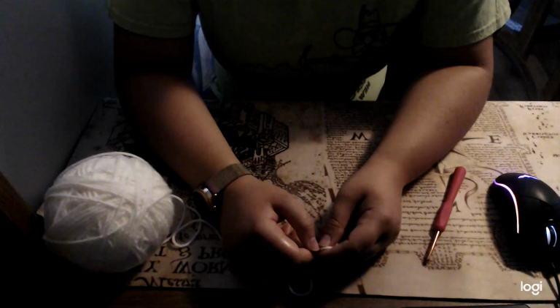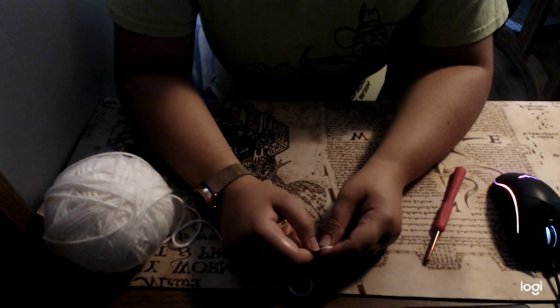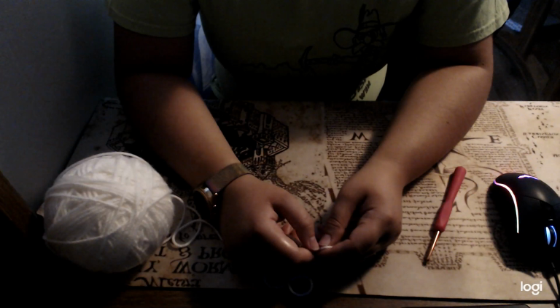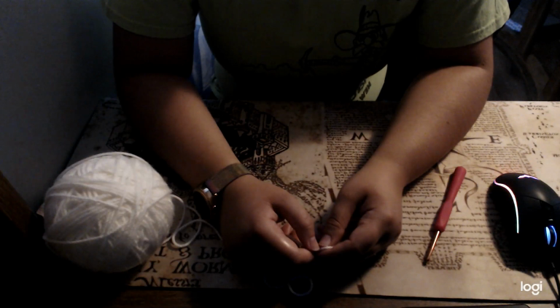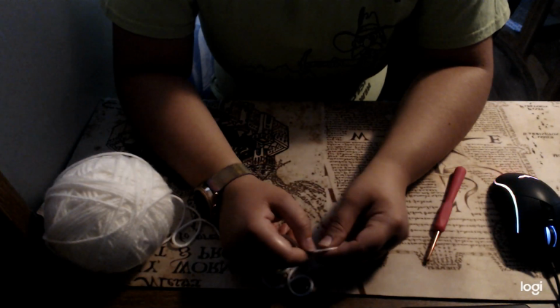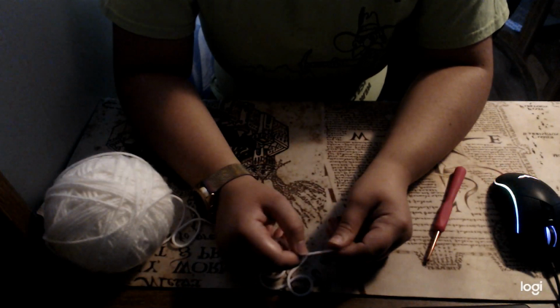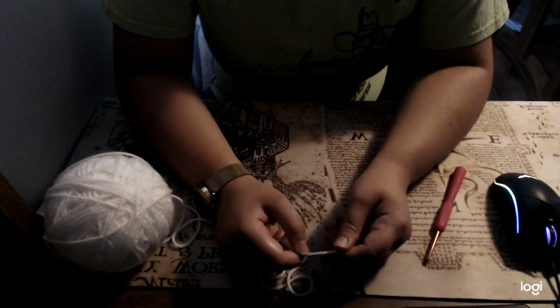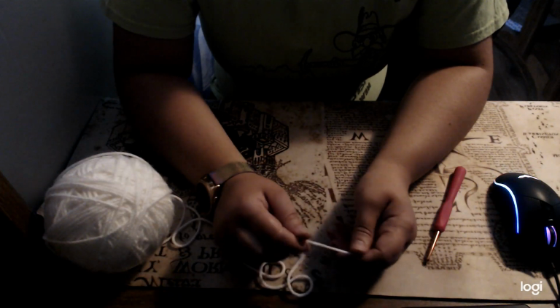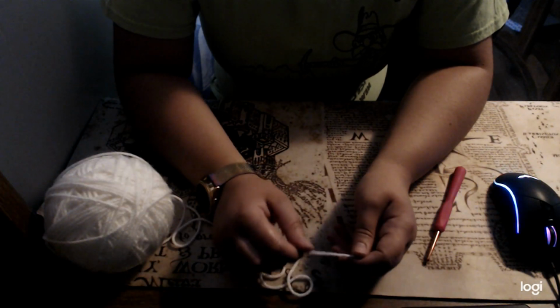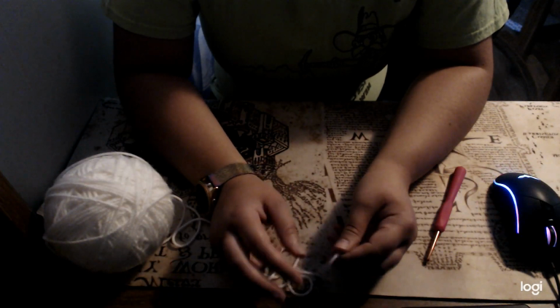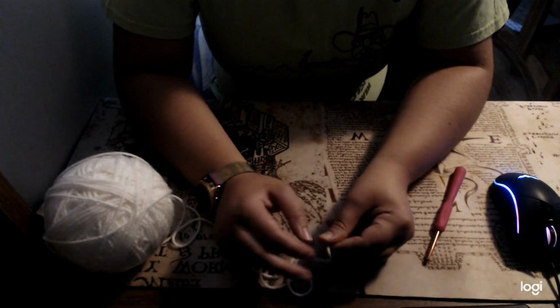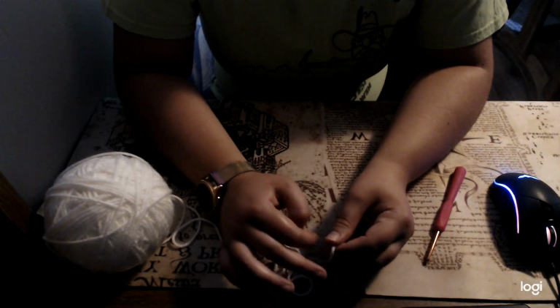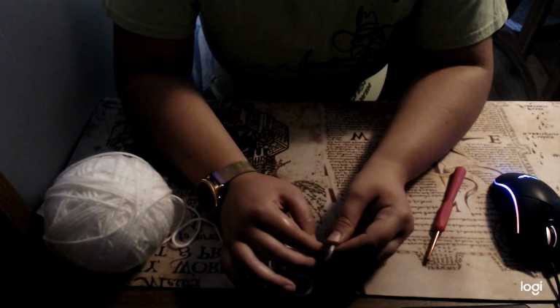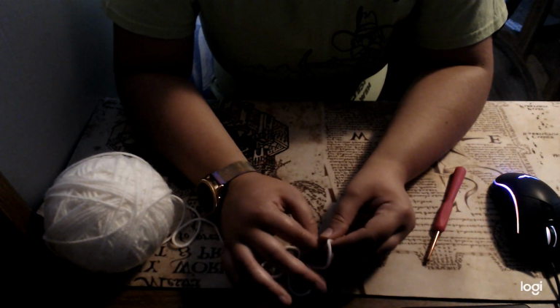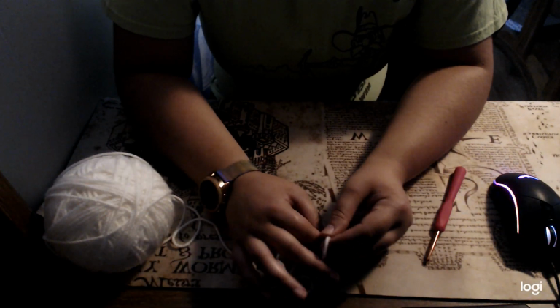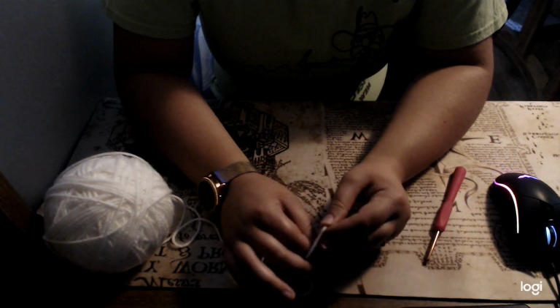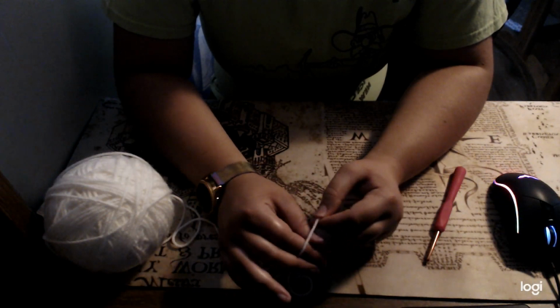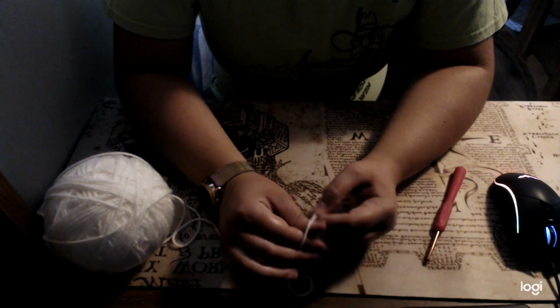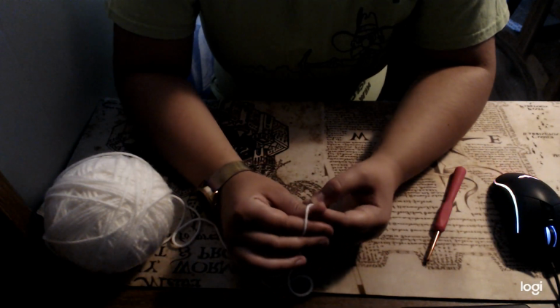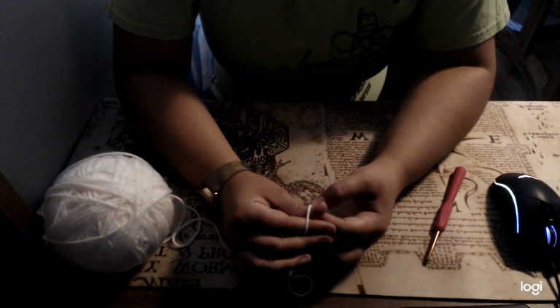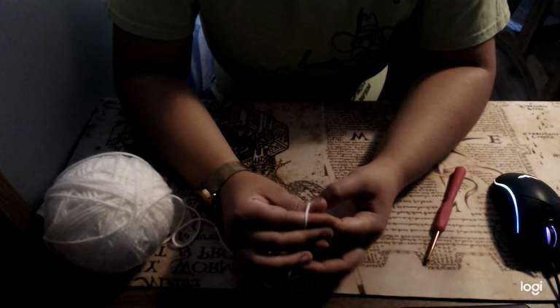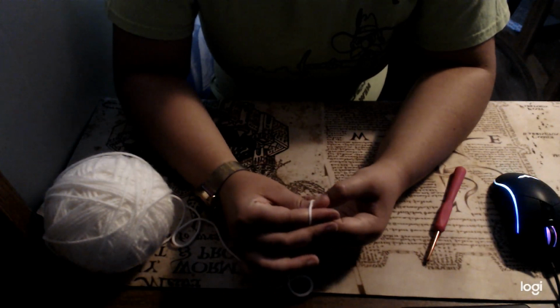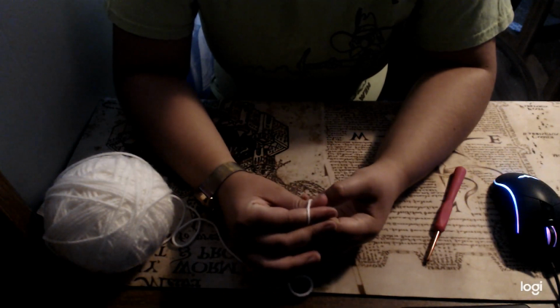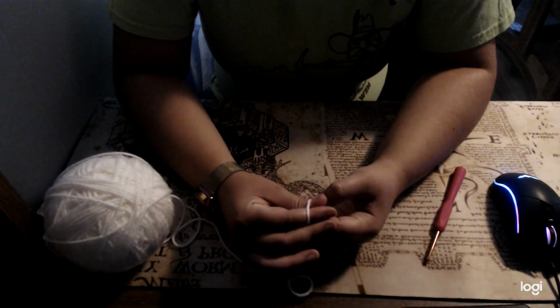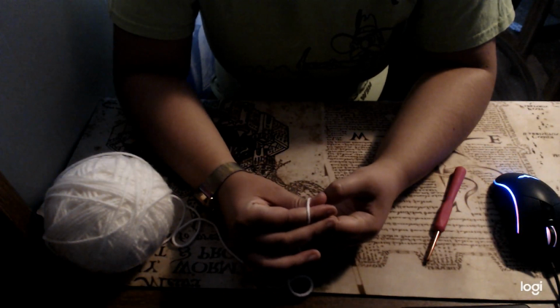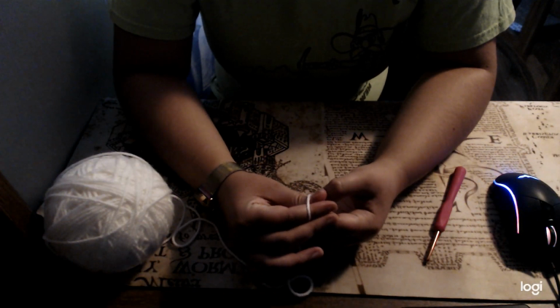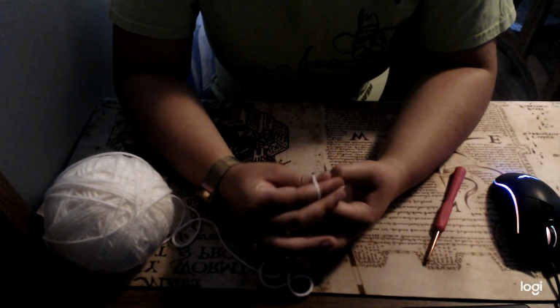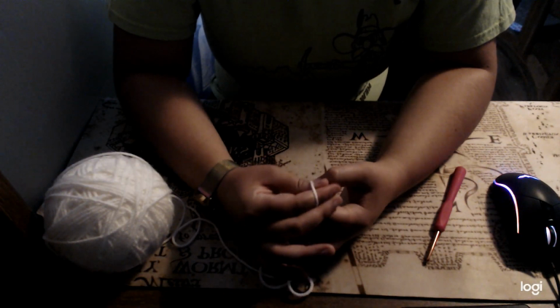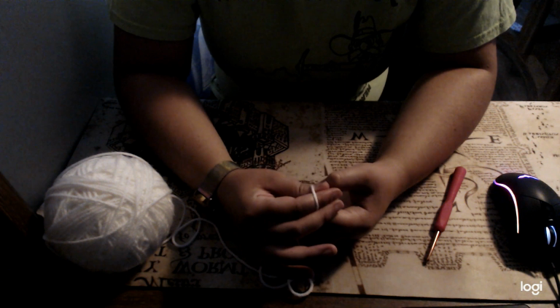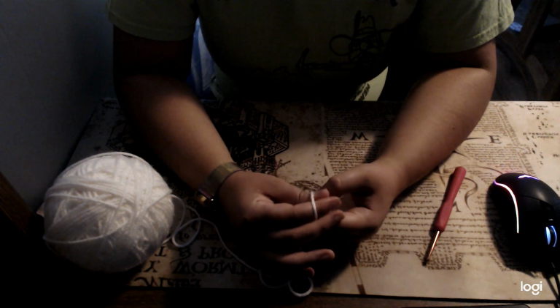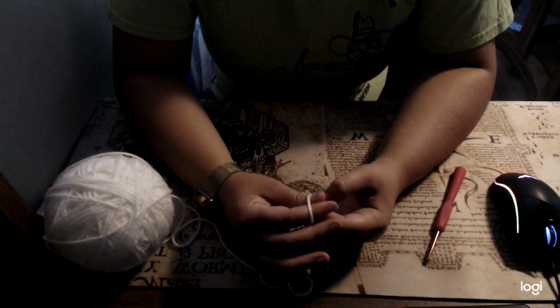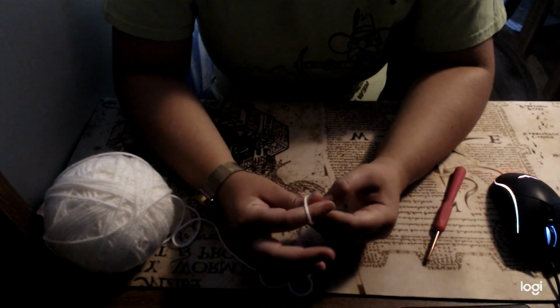Hello everyone! Today we are going to learn to make an eyepatch to go with your pirate theme this week.